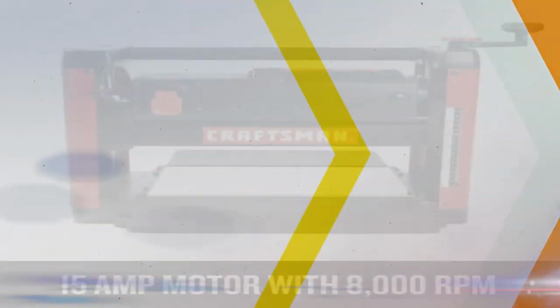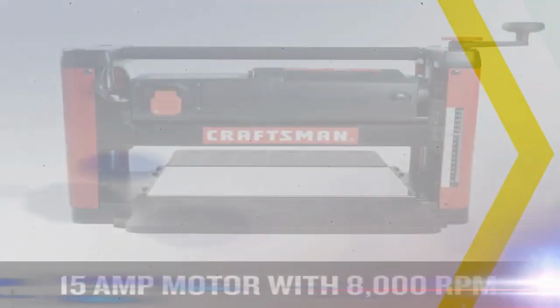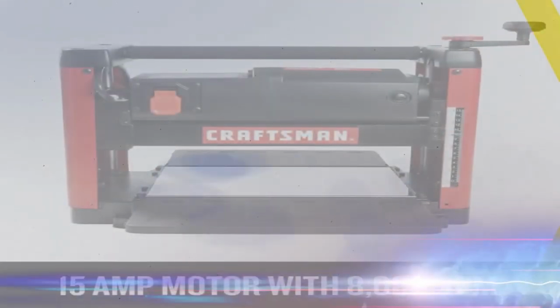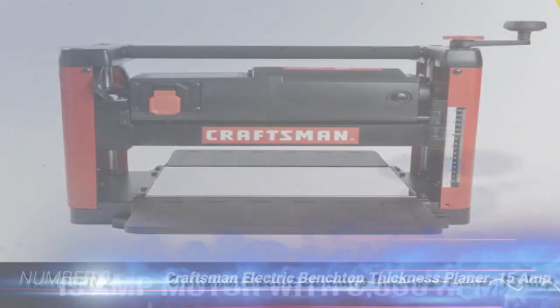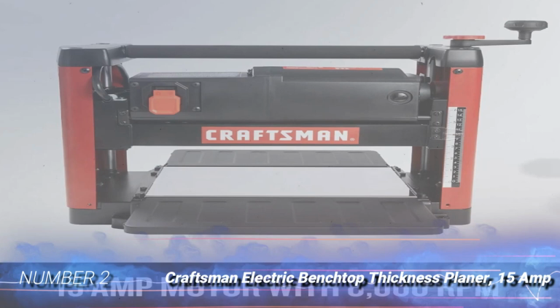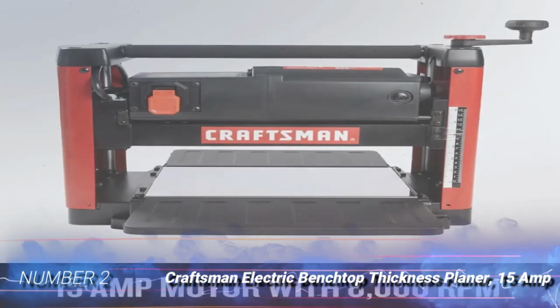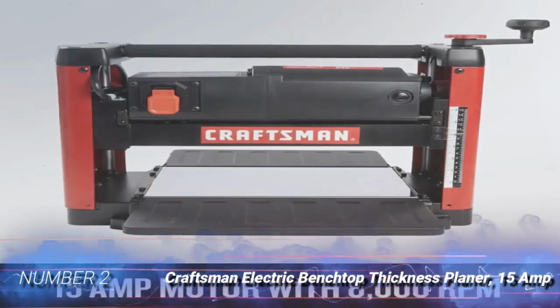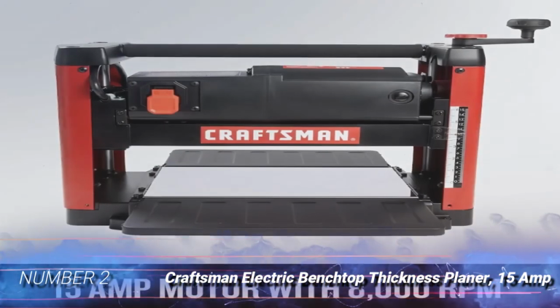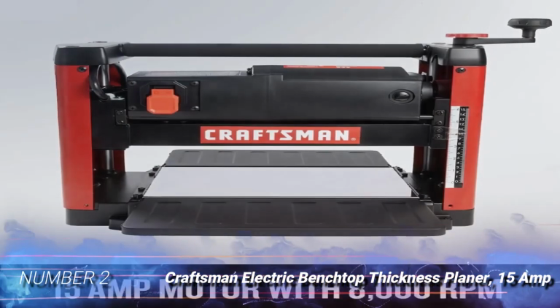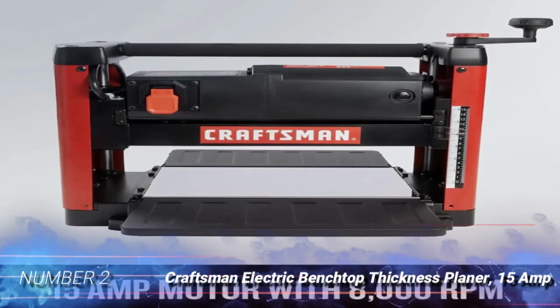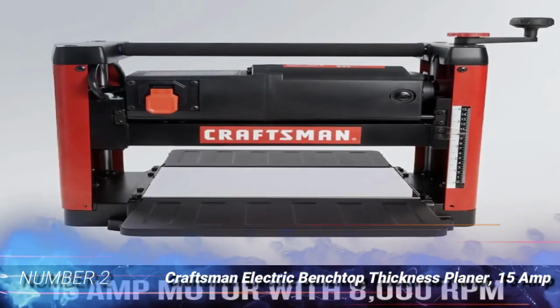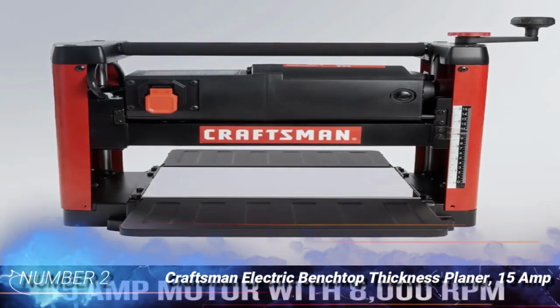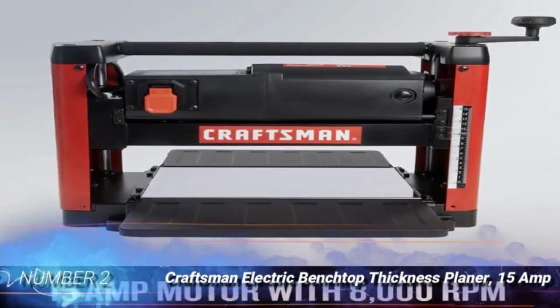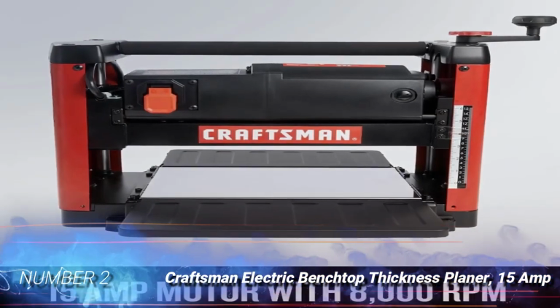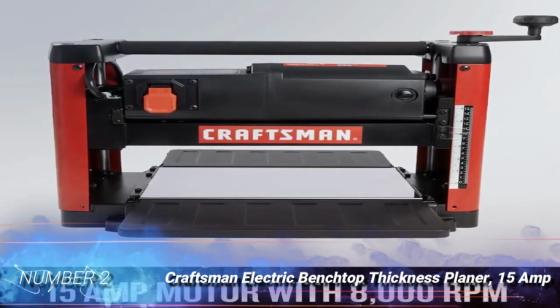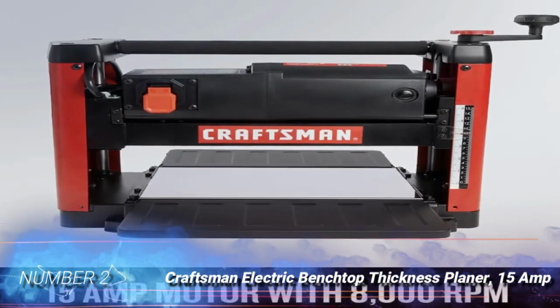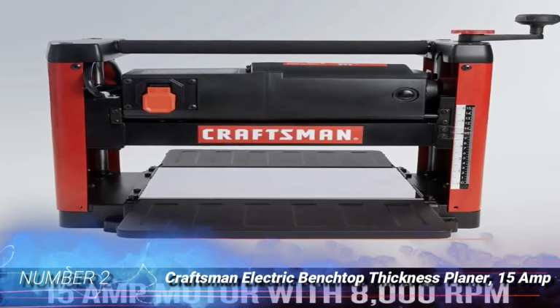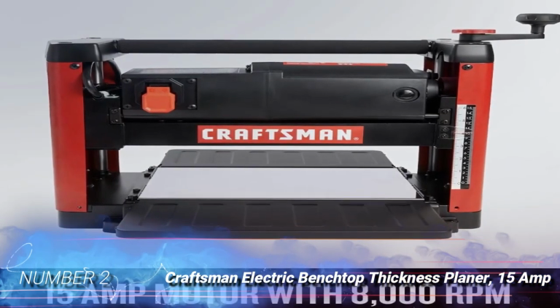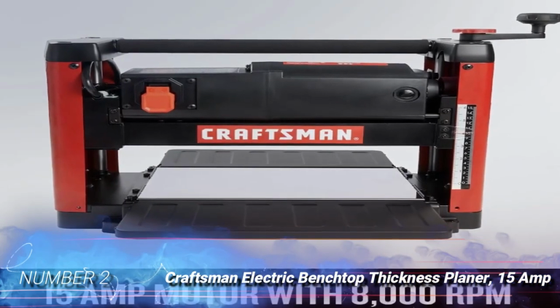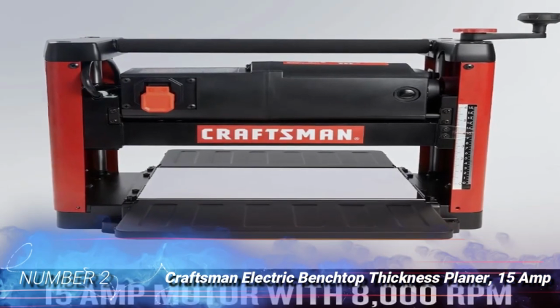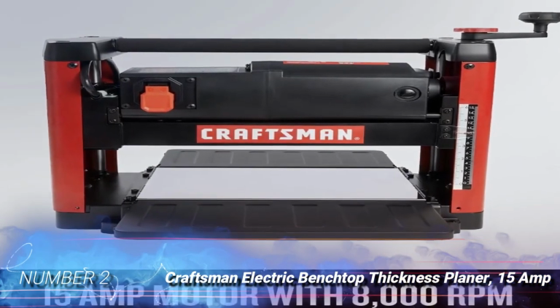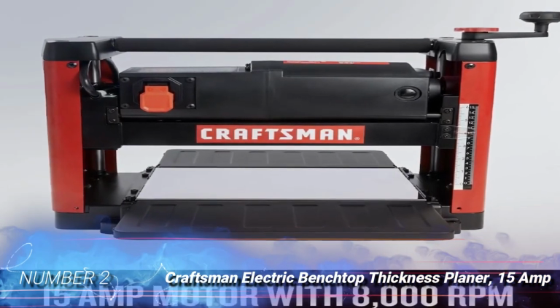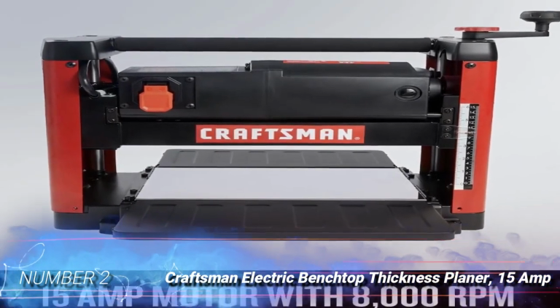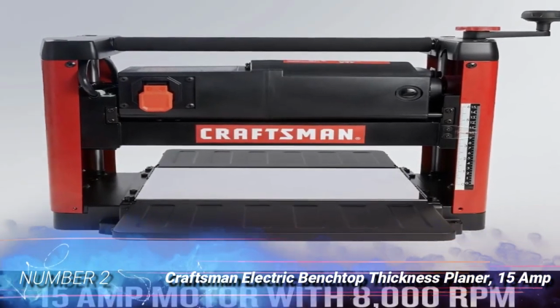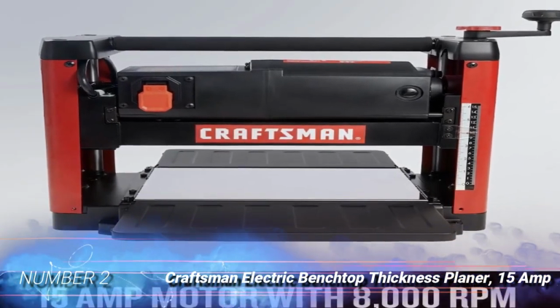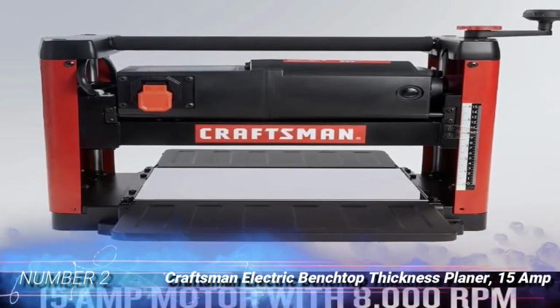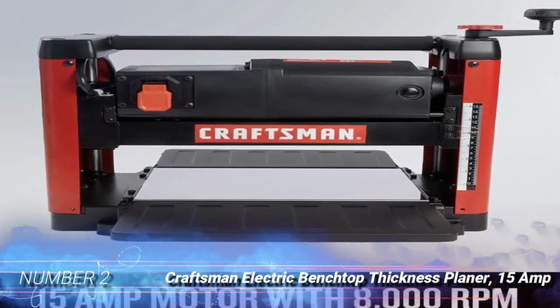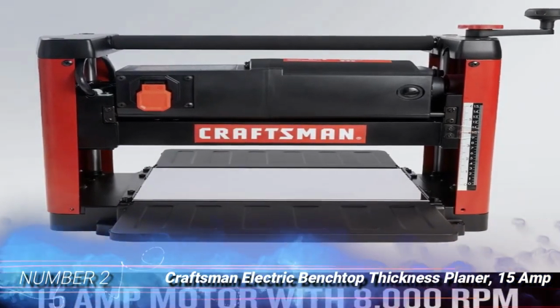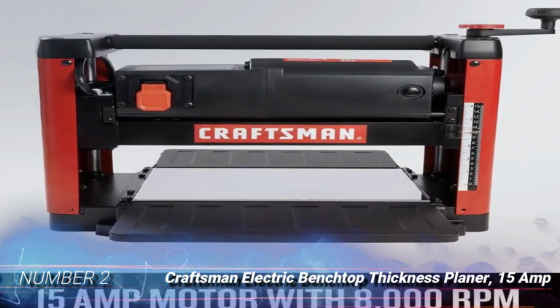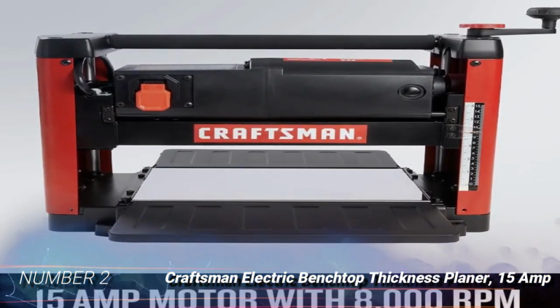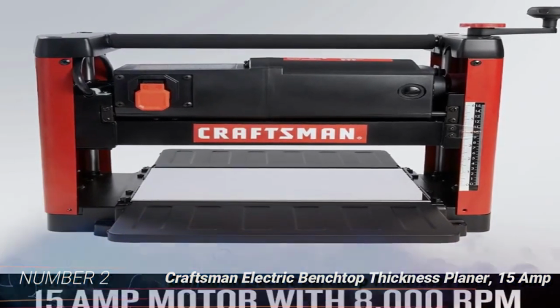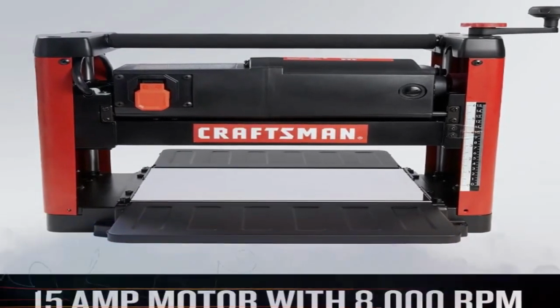Number 2: Craftsman Electric Benchtop Thickness Planer, 15A.